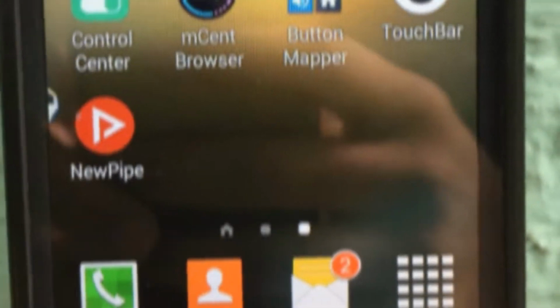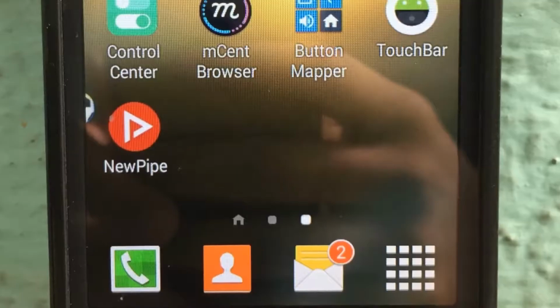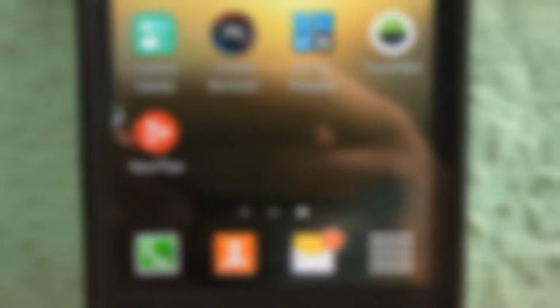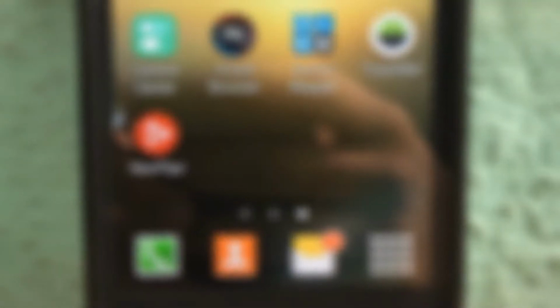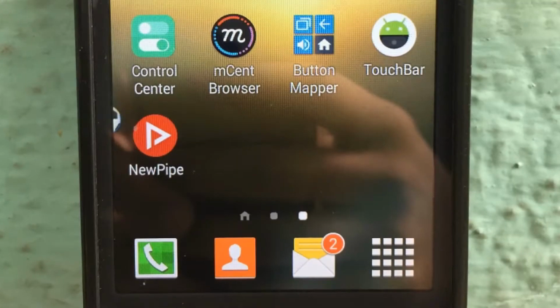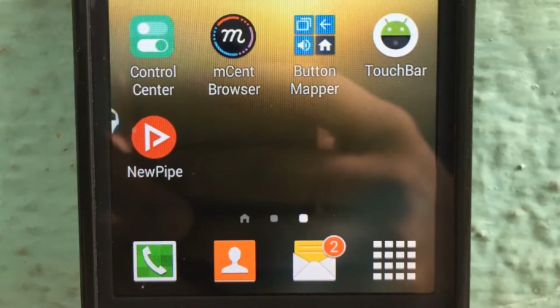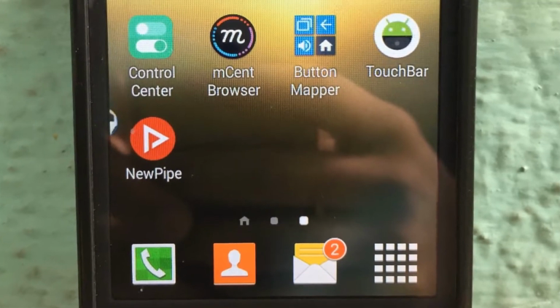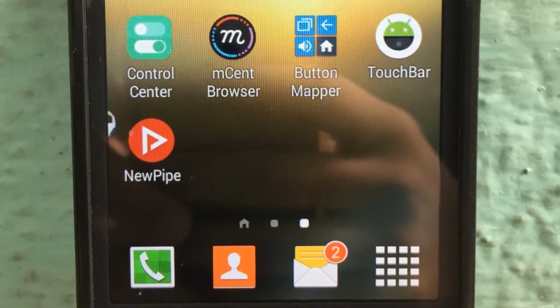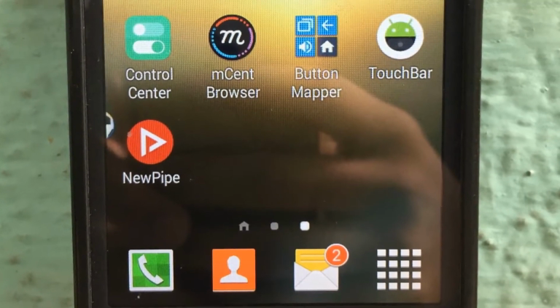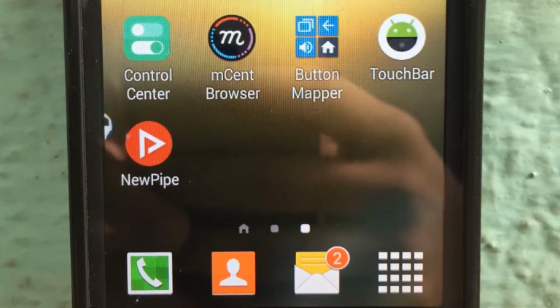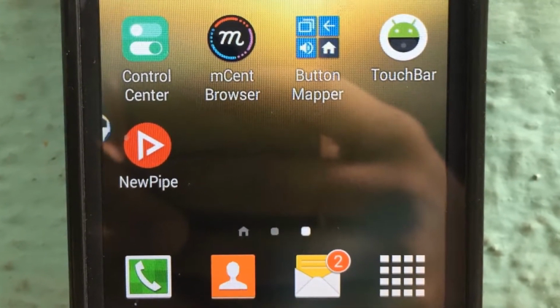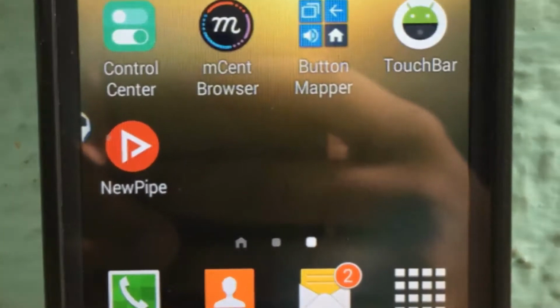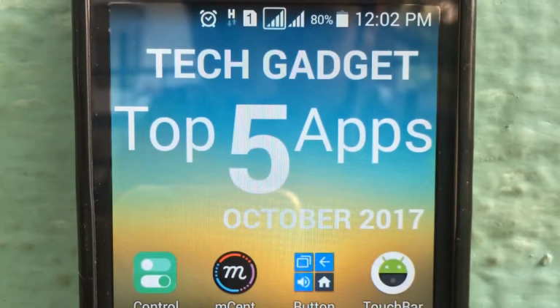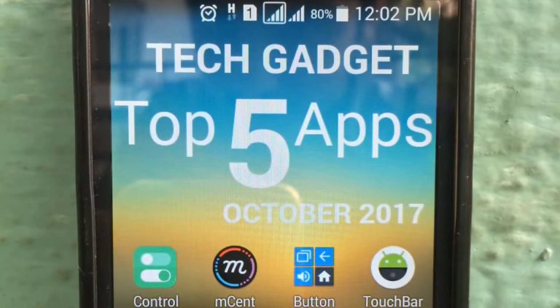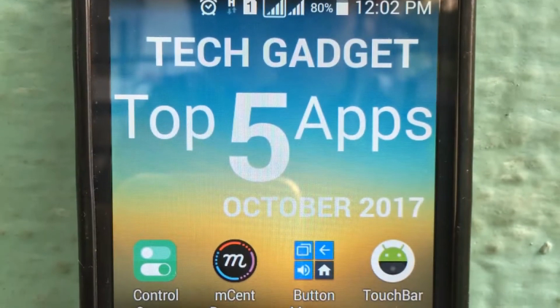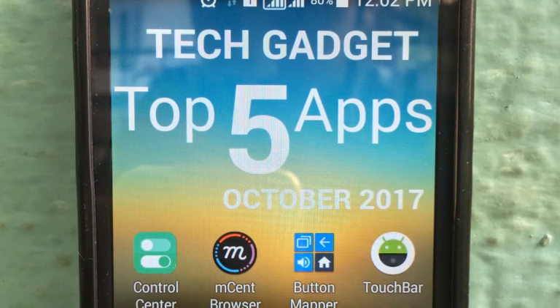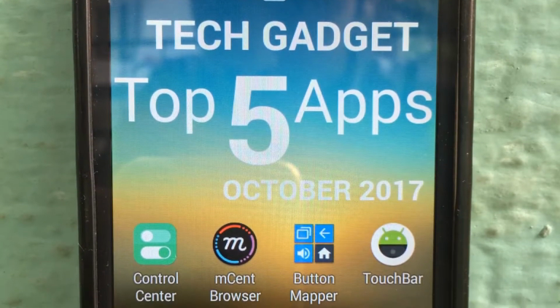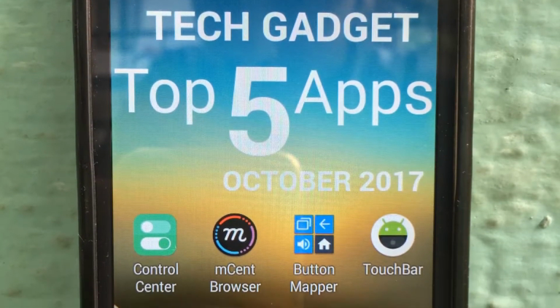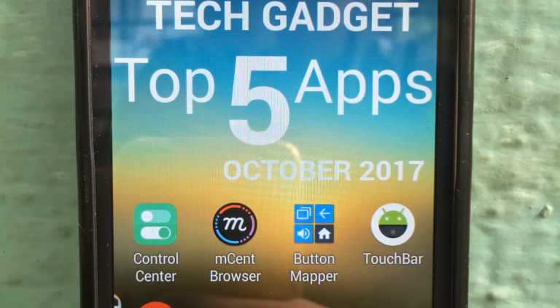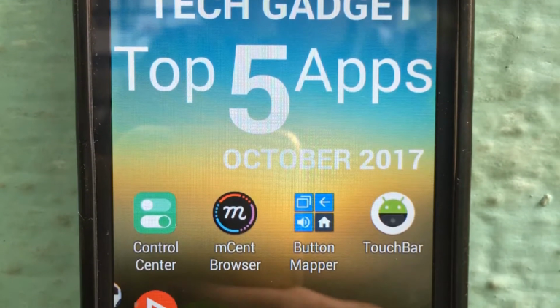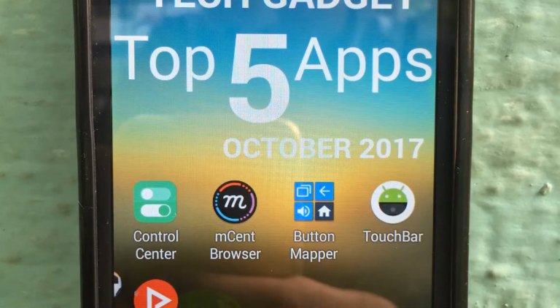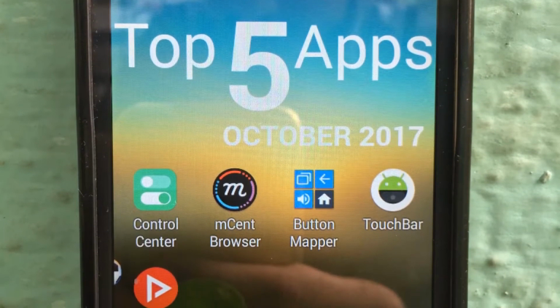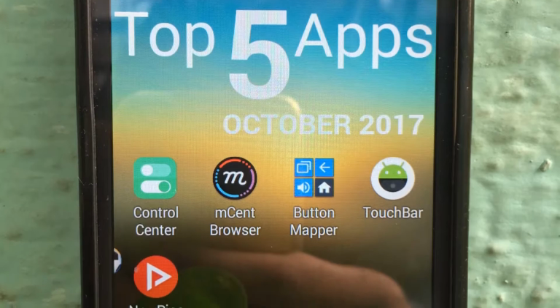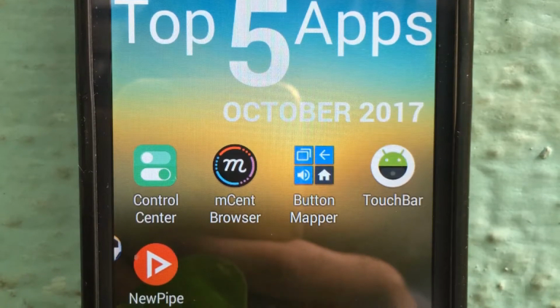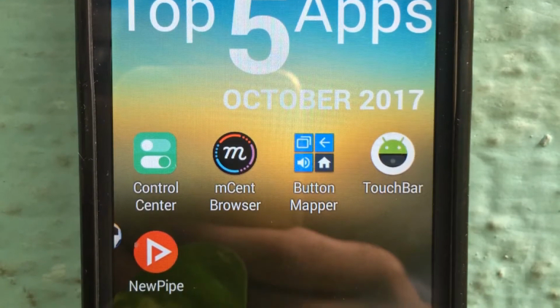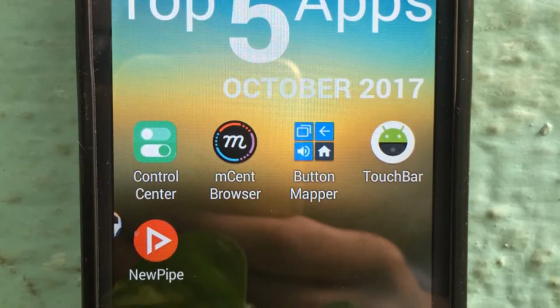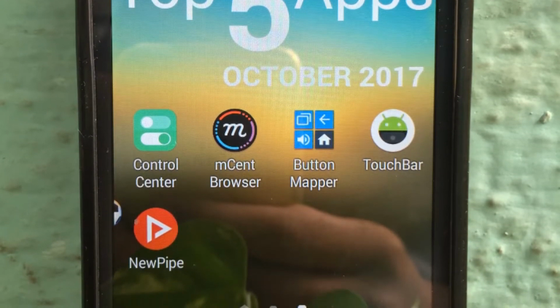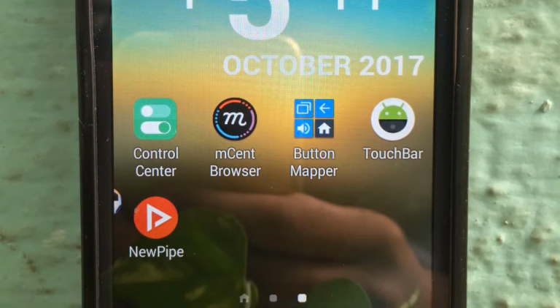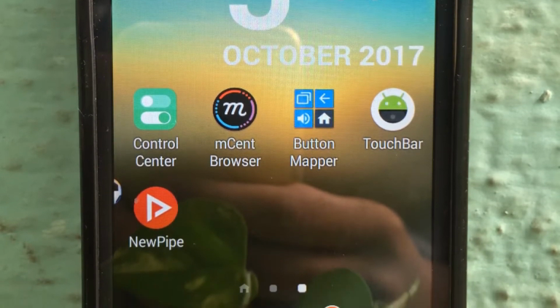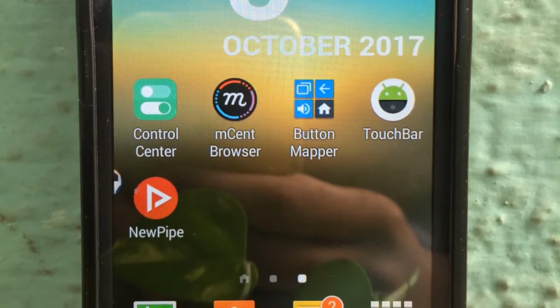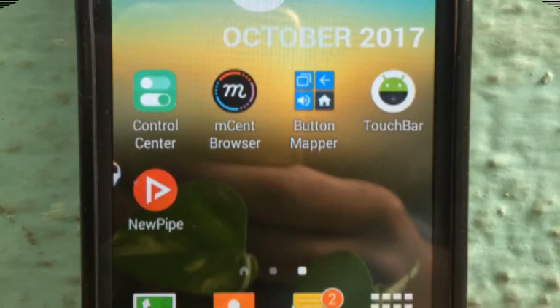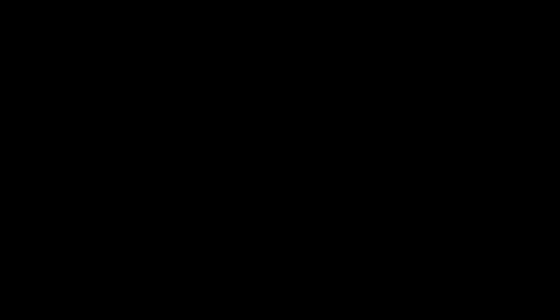Hey guys, this is Huxley from TechEdge. In this video, I am going to show you the top 5 apps for the month of October 2017. So without further ado, let's begin.